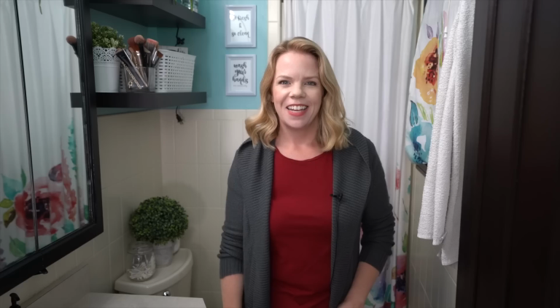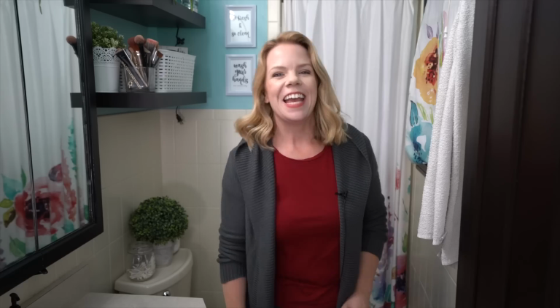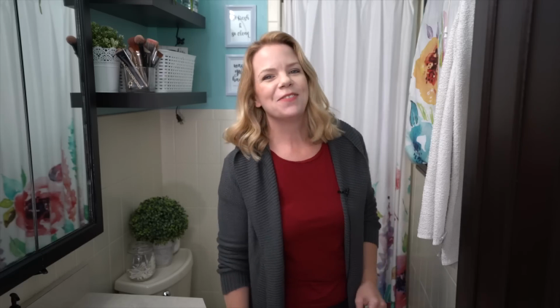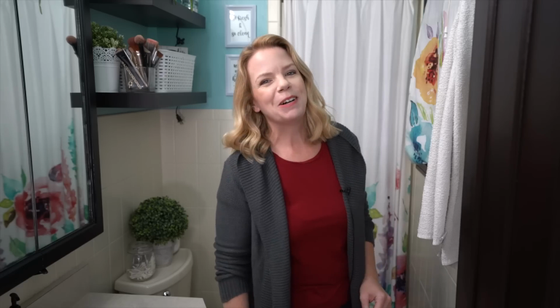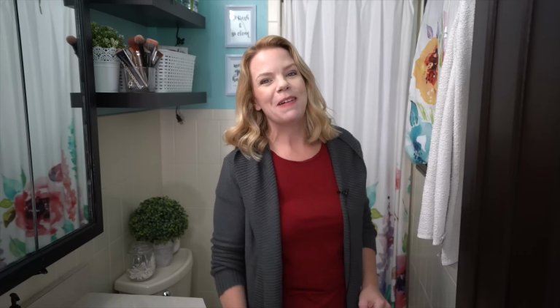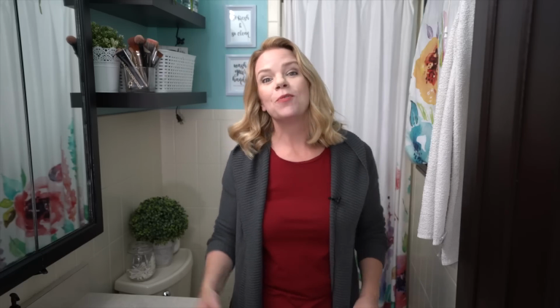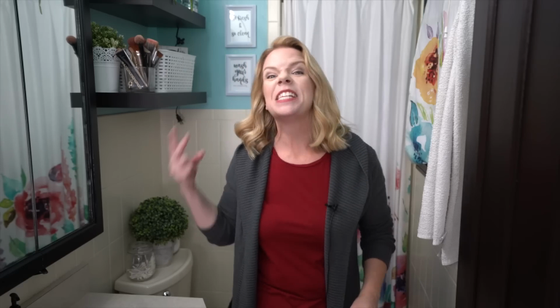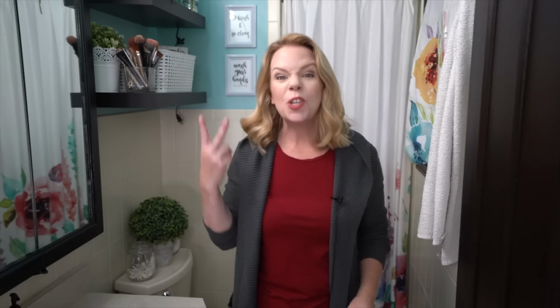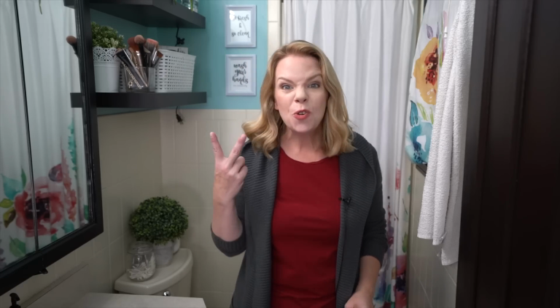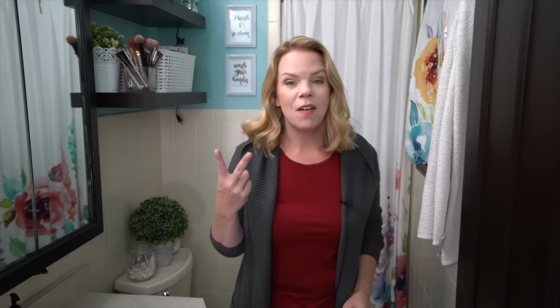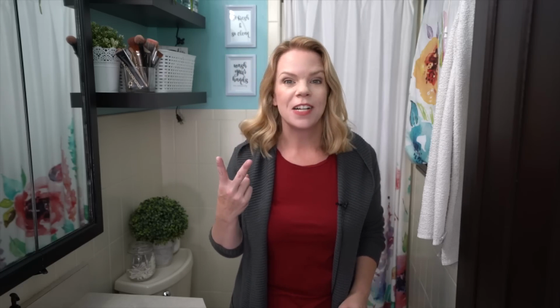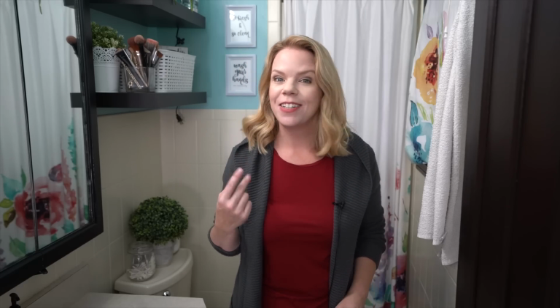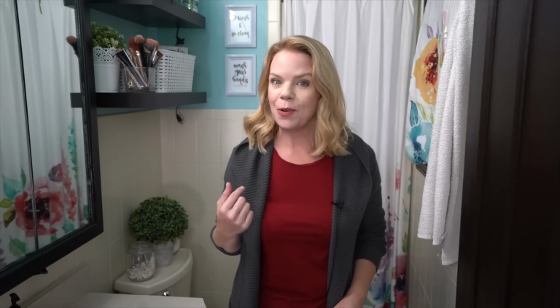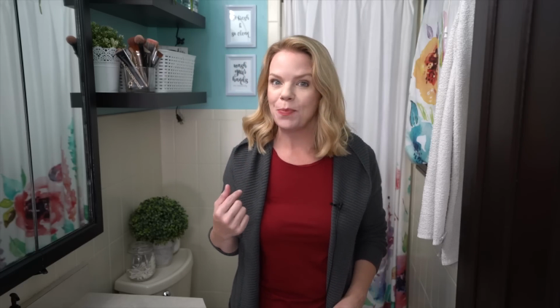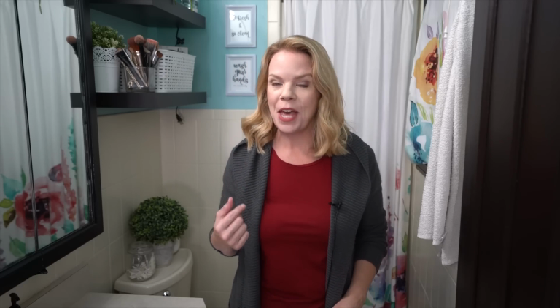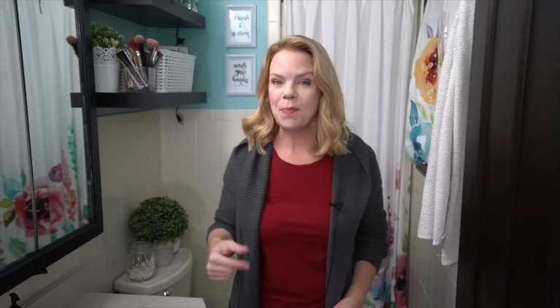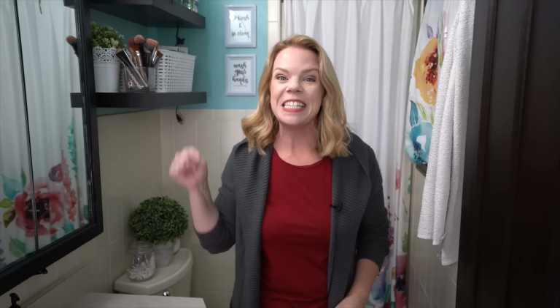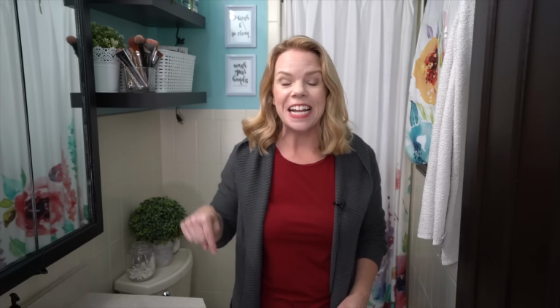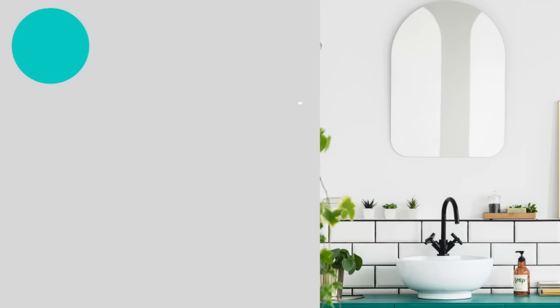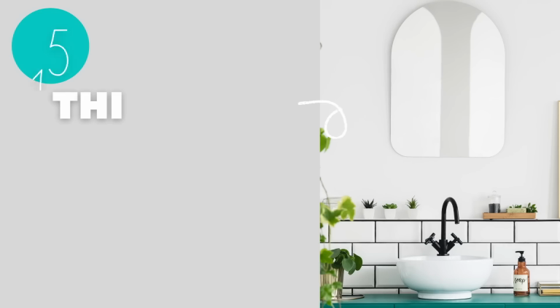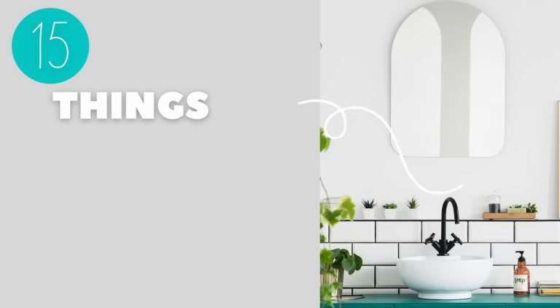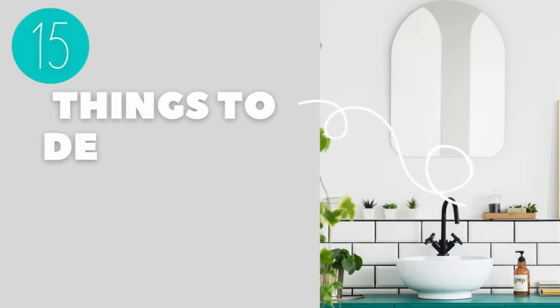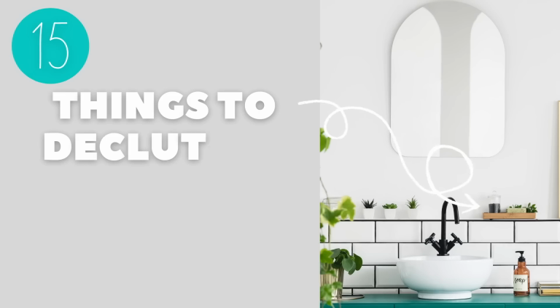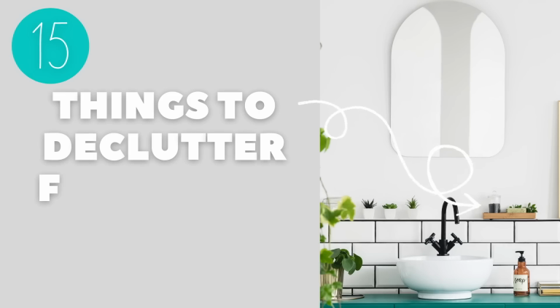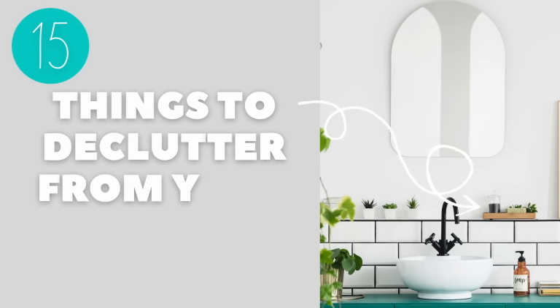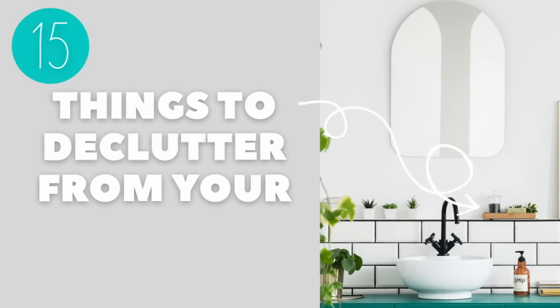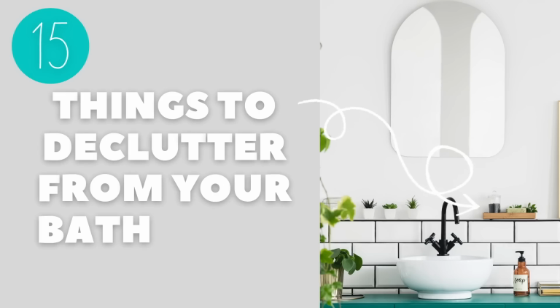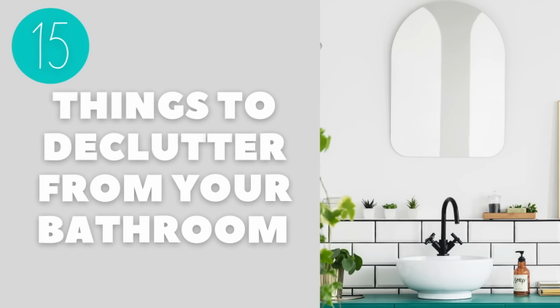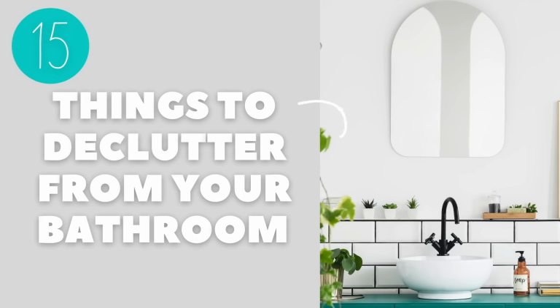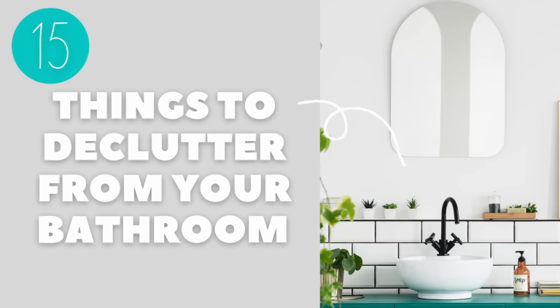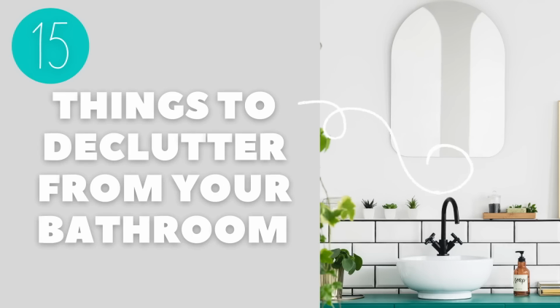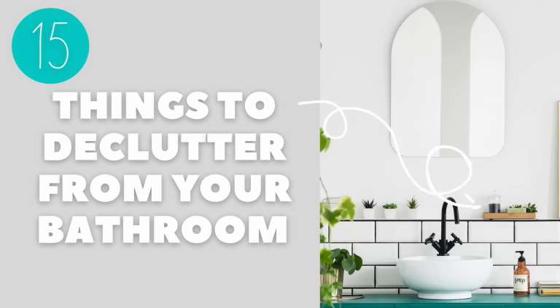Hey and welcome back to week two of our decluttering bootcamp. In today's video we're getting rid of 15 things from the bathroom.